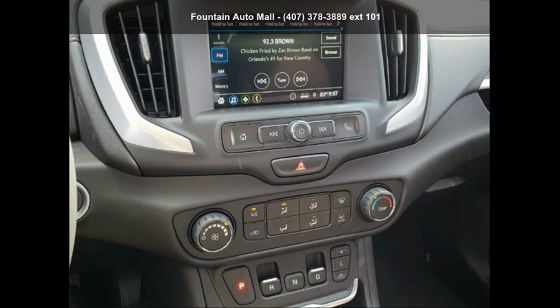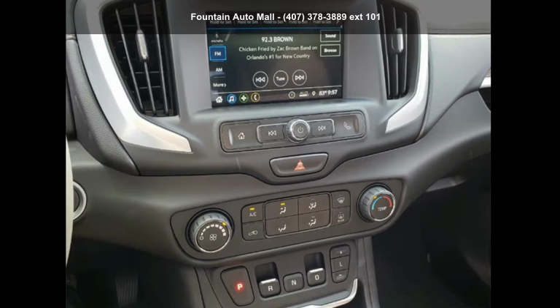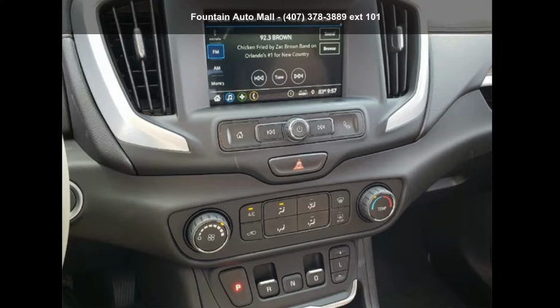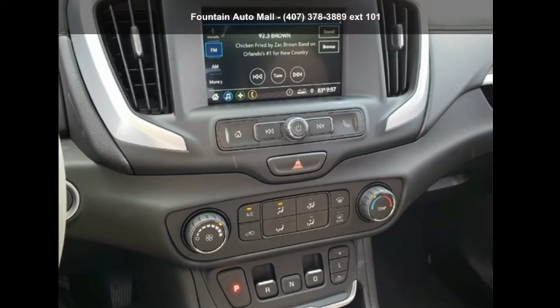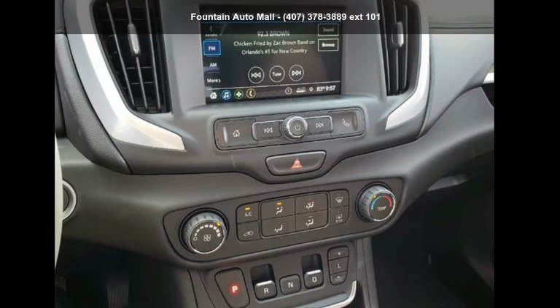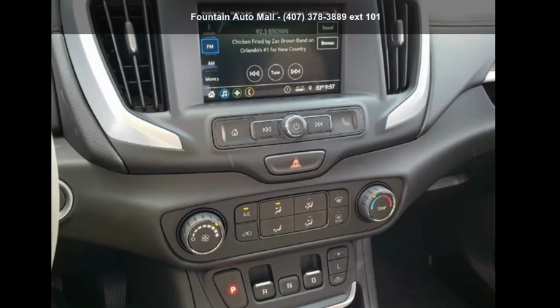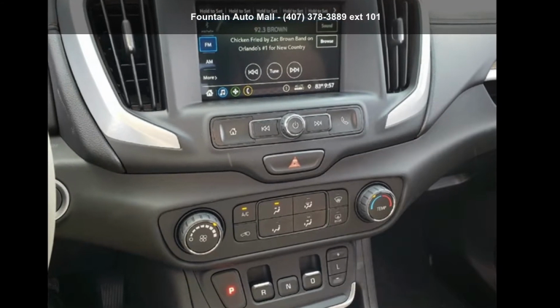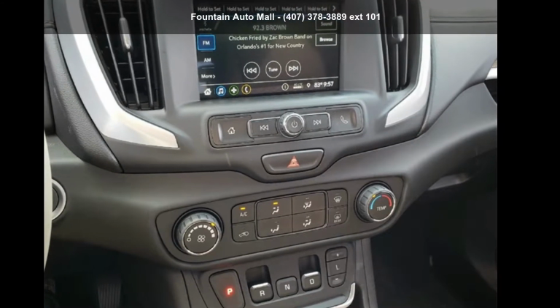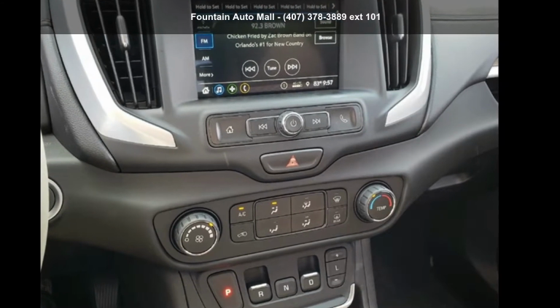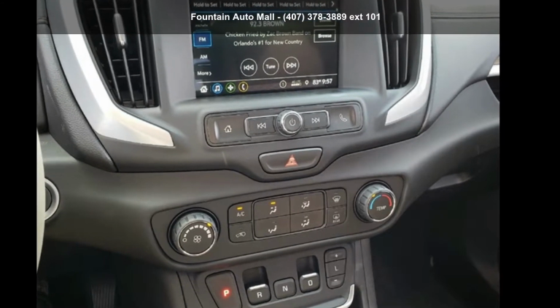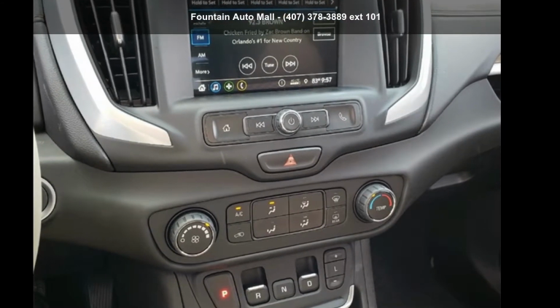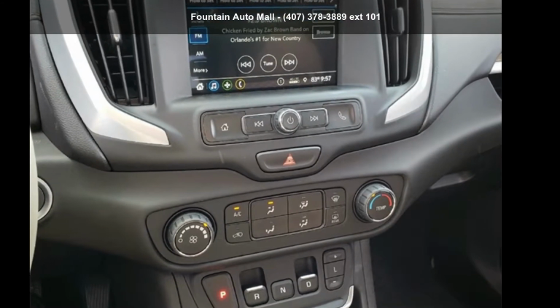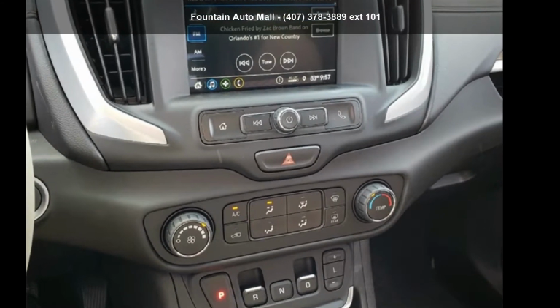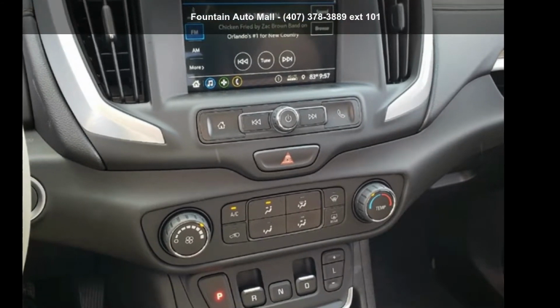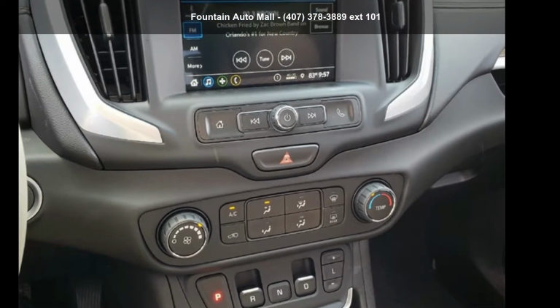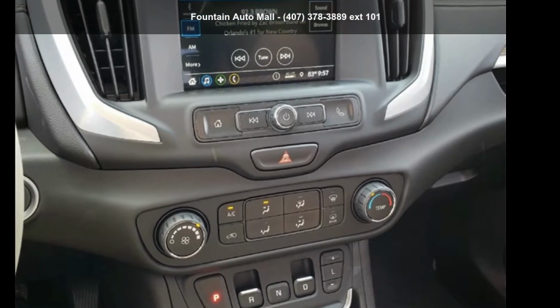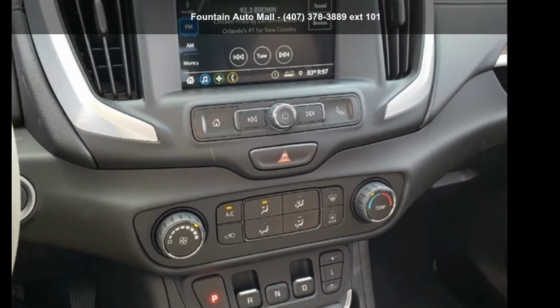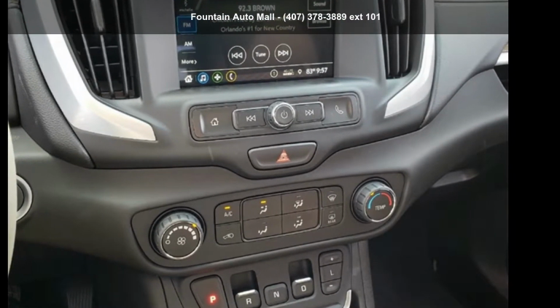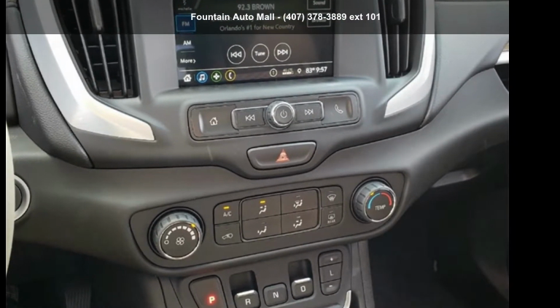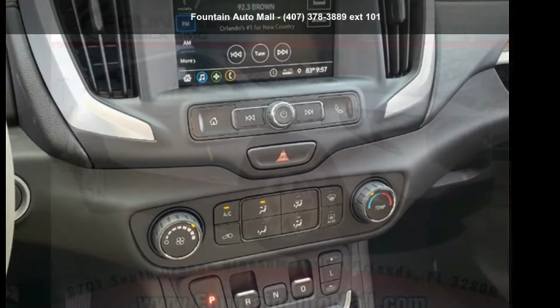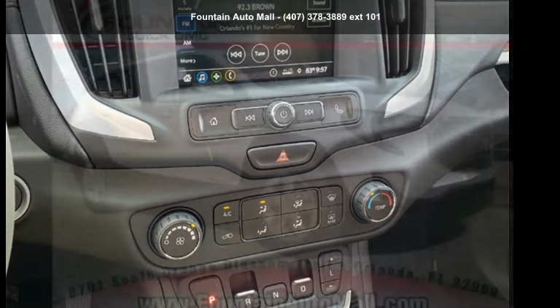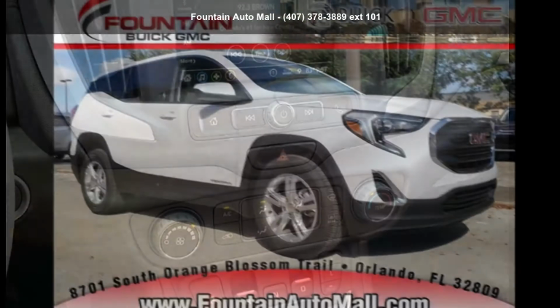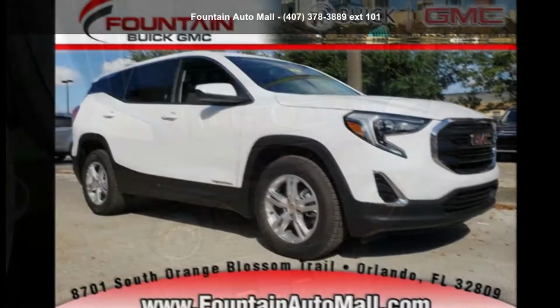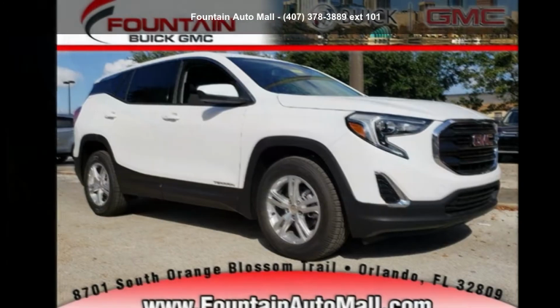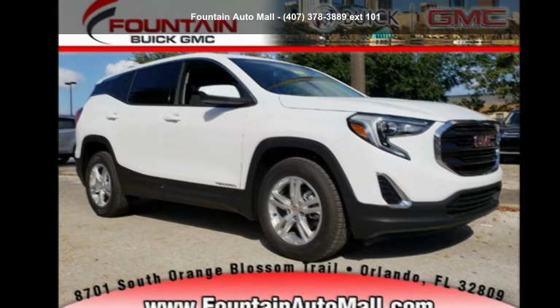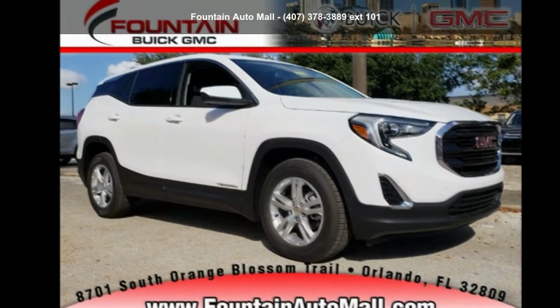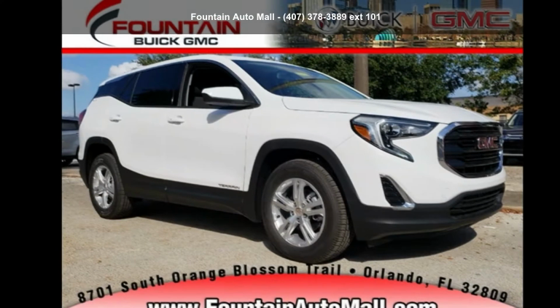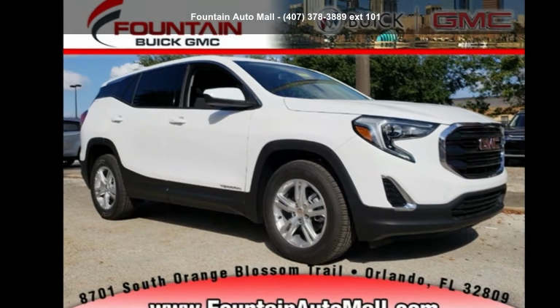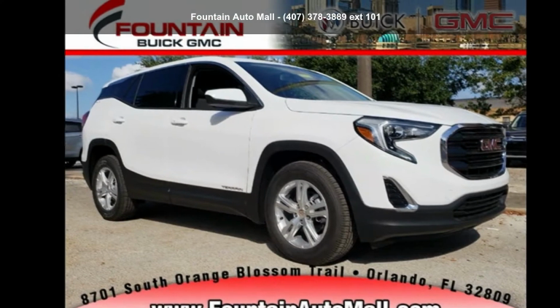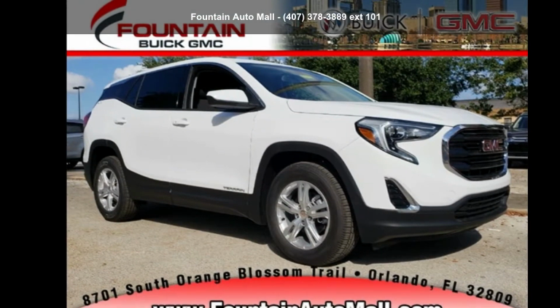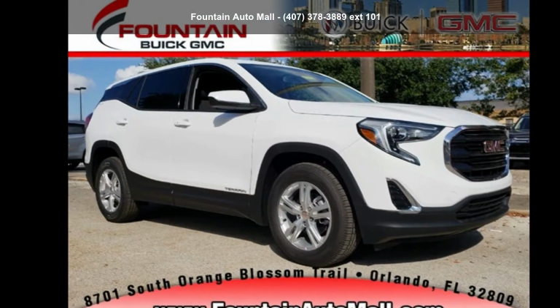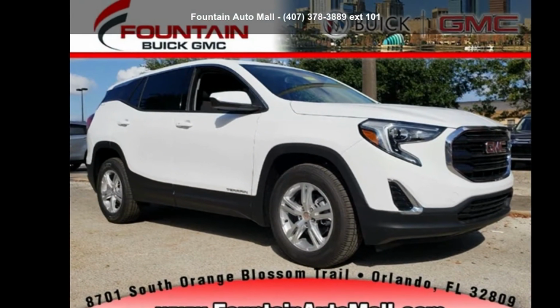Arrive in style with this GMC 2019 Terrain SLE. This may be the set of wheels you've been looking for.